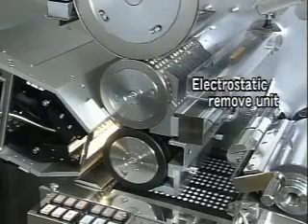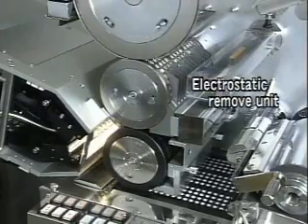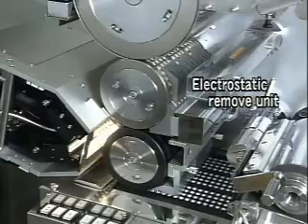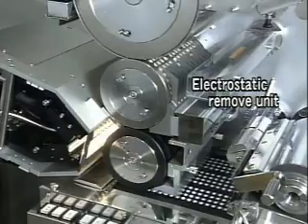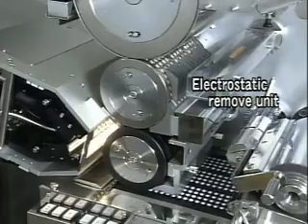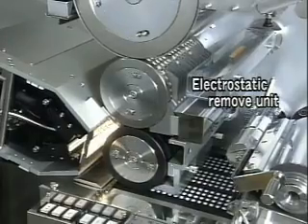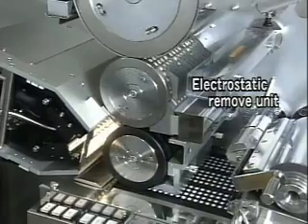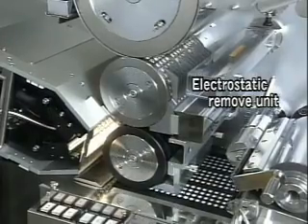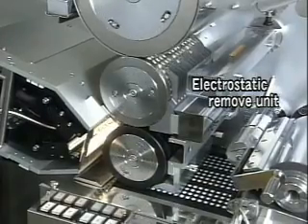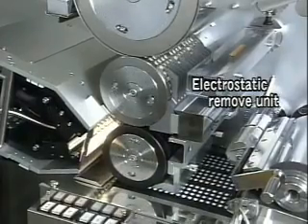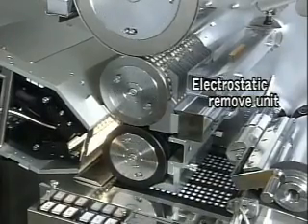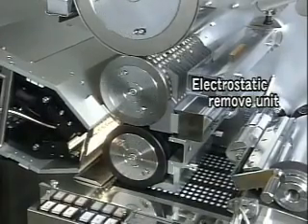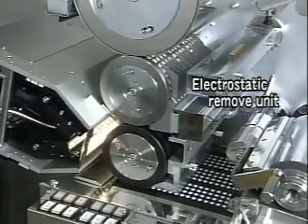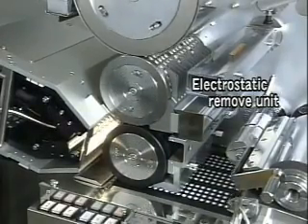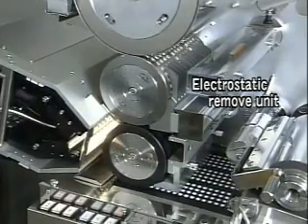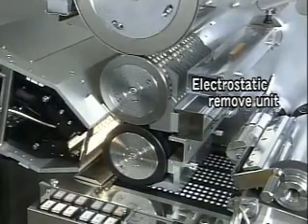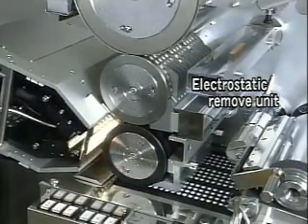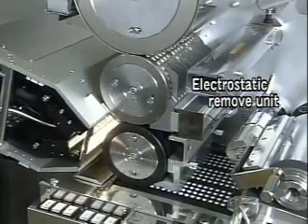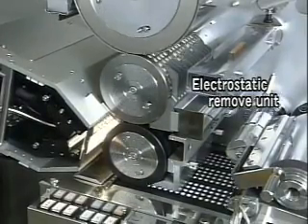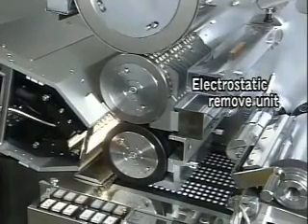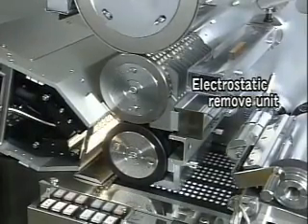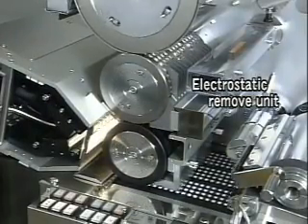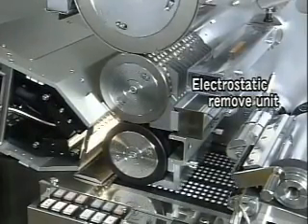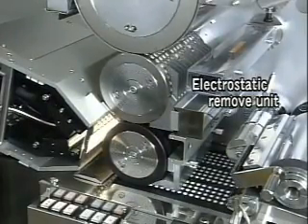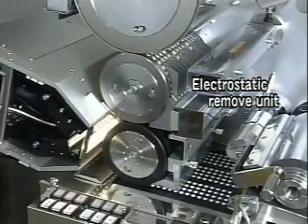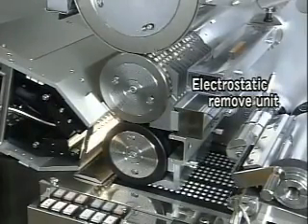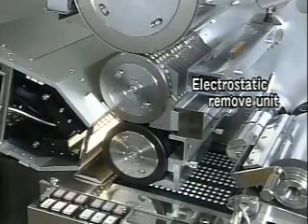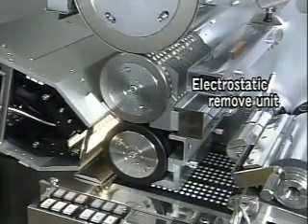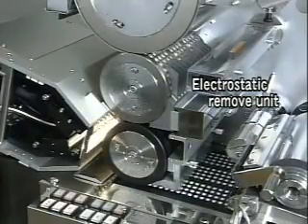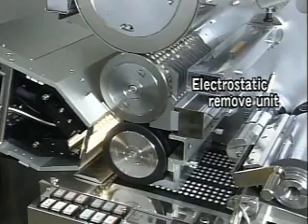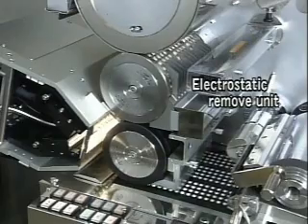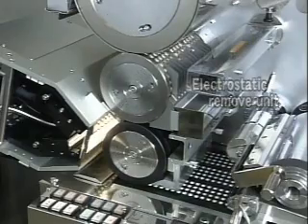After inspection, the tablets are transported horizontally to the slat in the most stable position according to their shape.